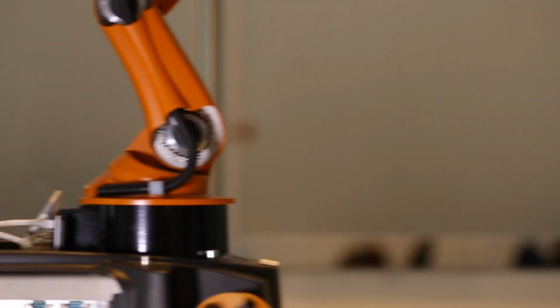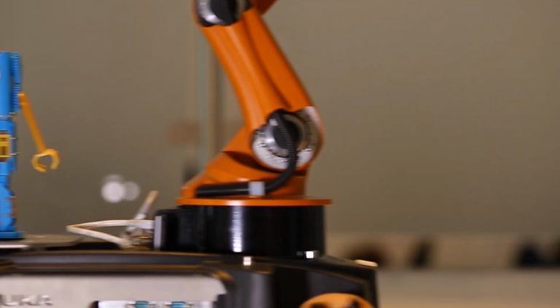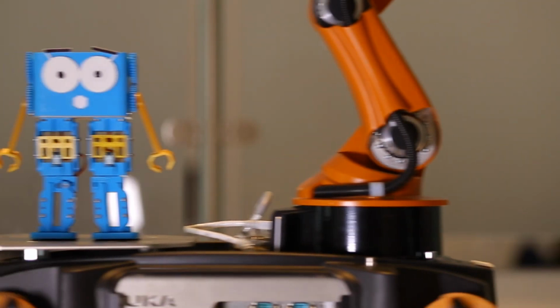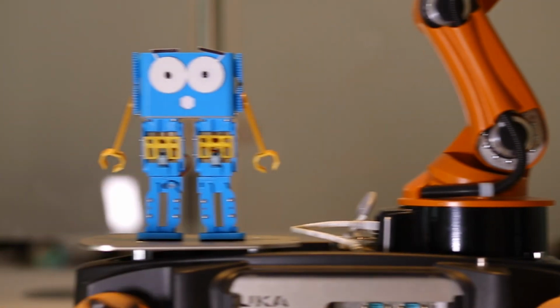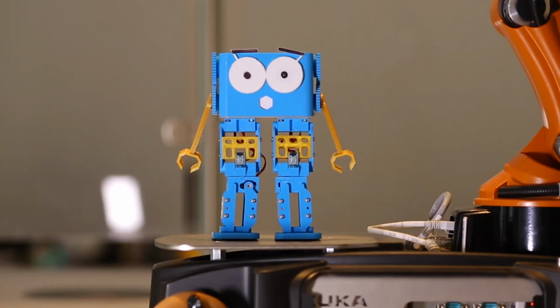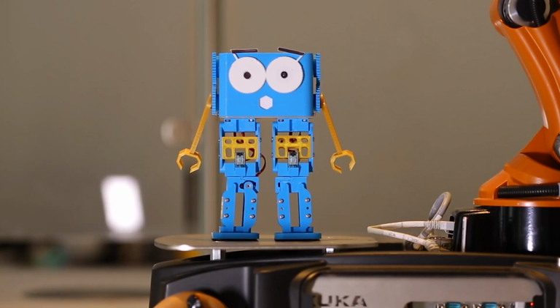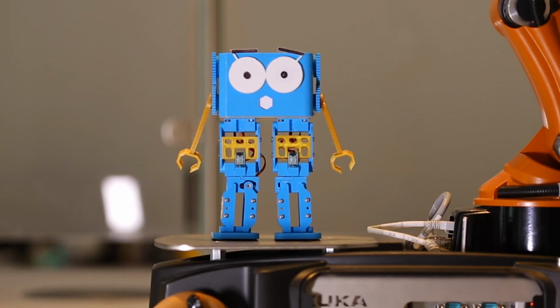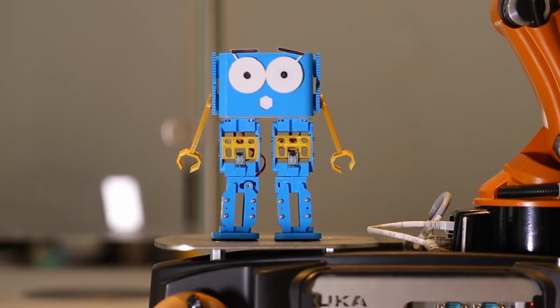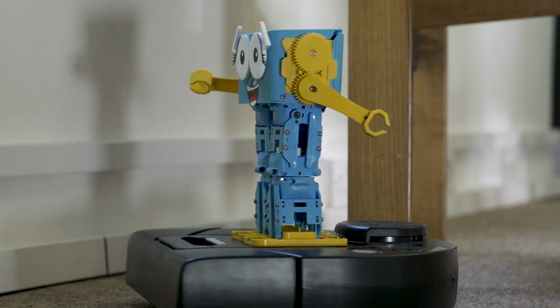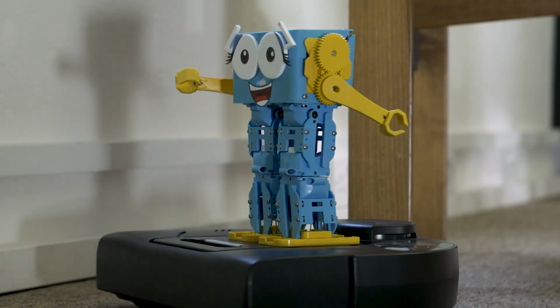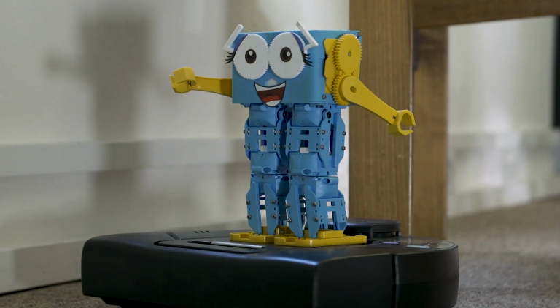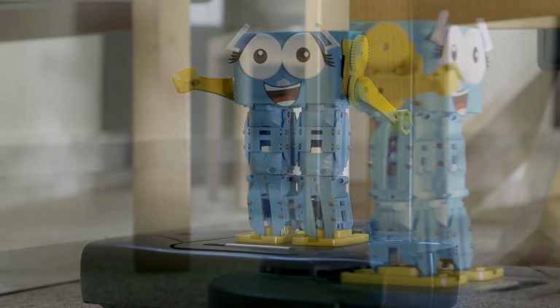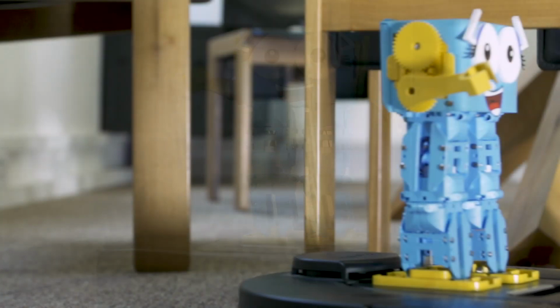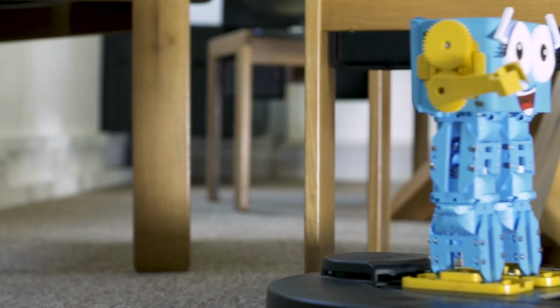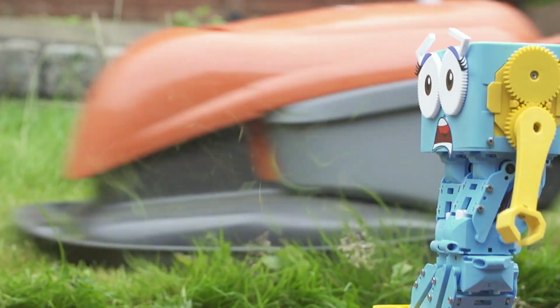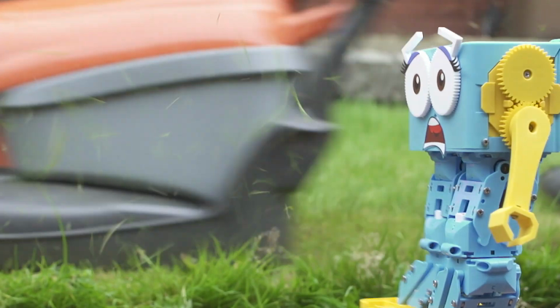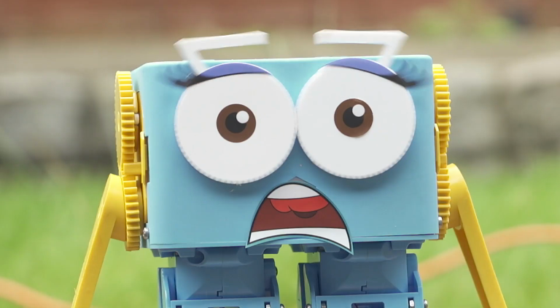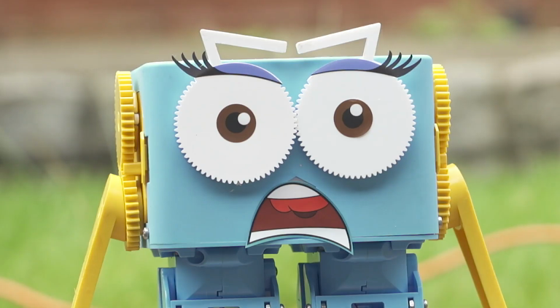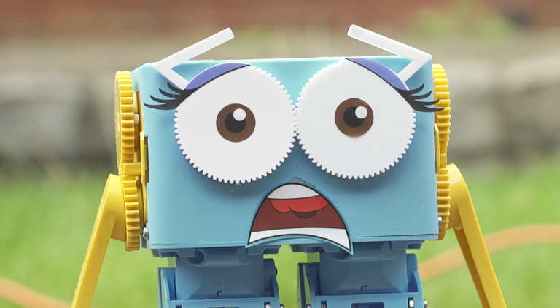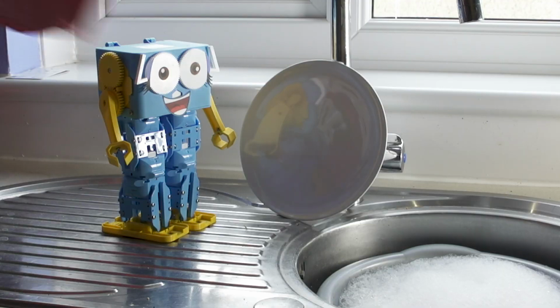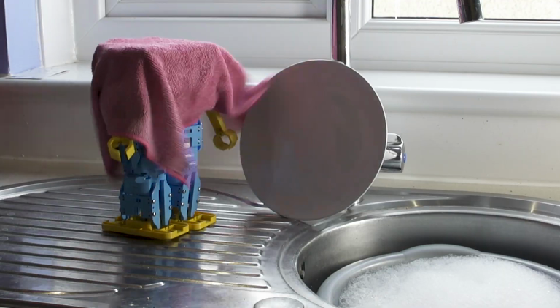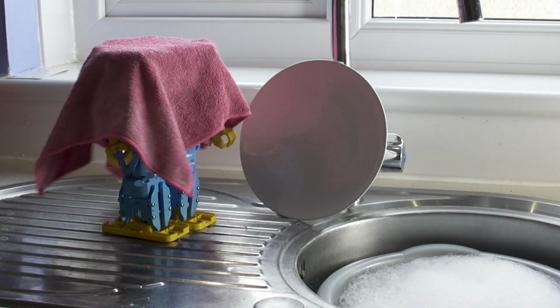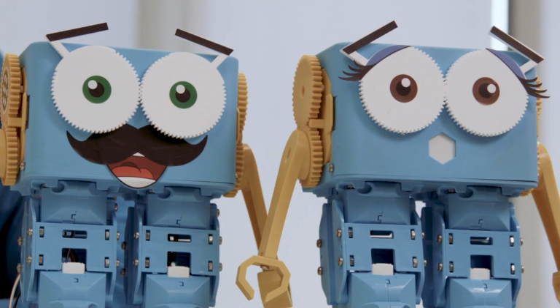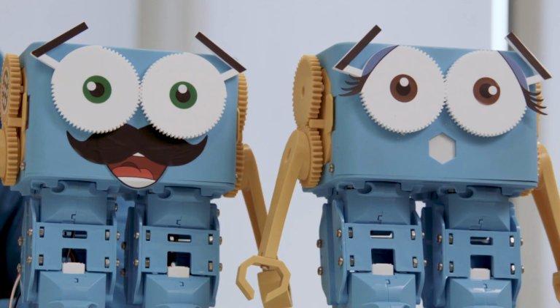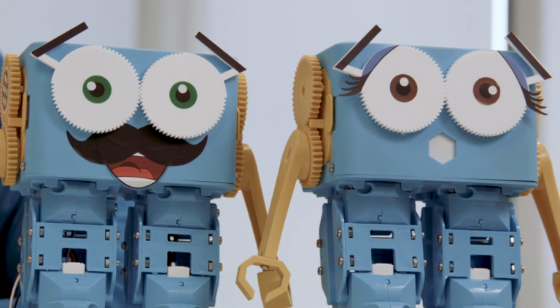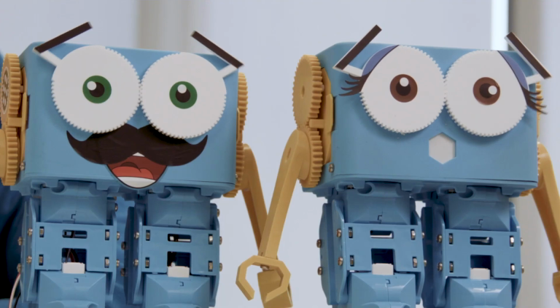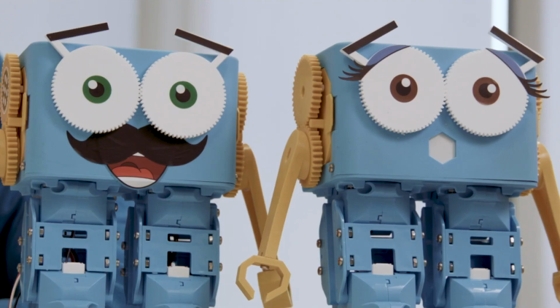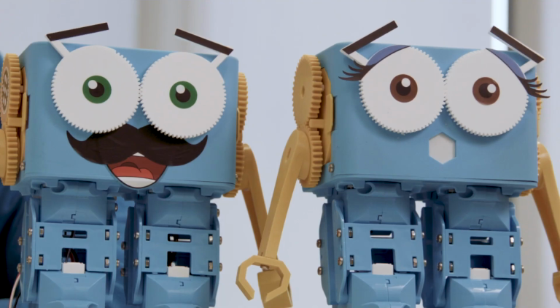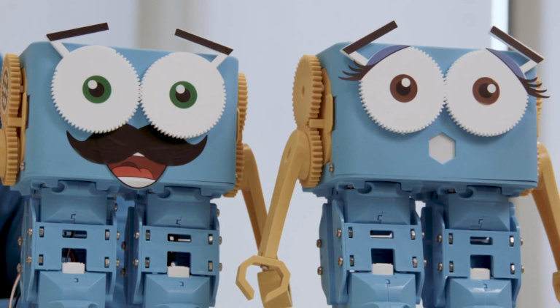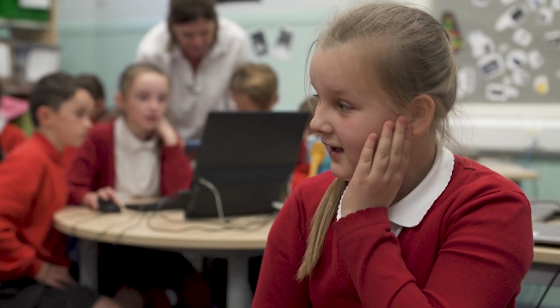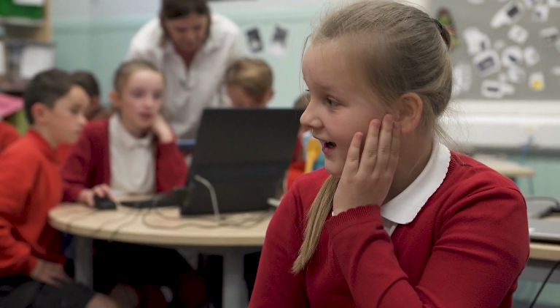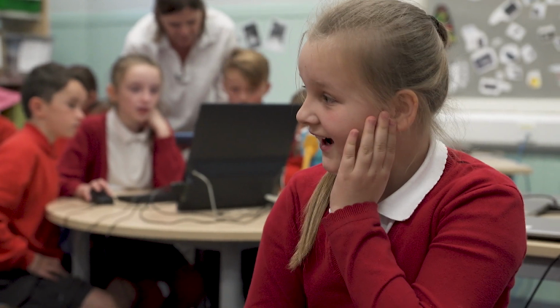This is Marty the Robot. Marty won't vacuum your carpet, mow your lawn or do your dishes, but is very good at engaging your students.